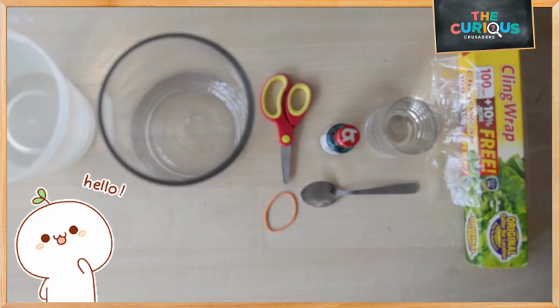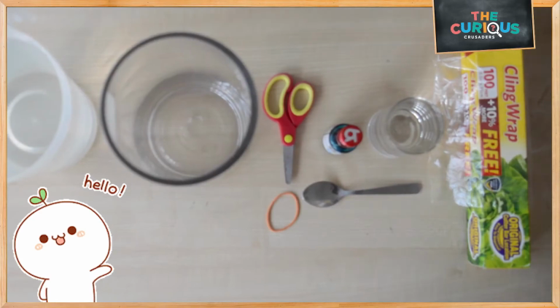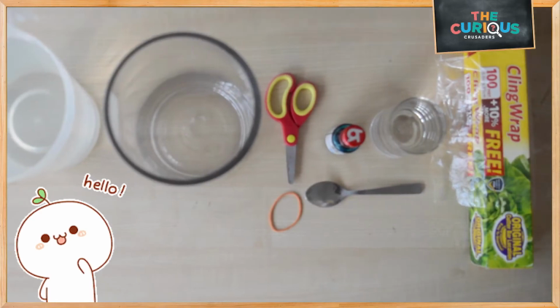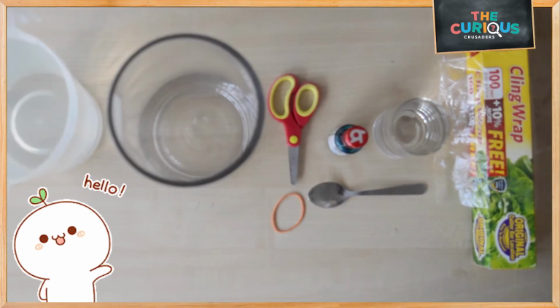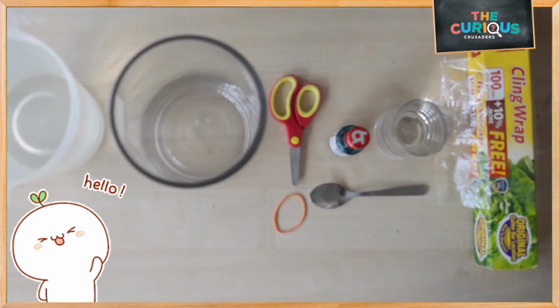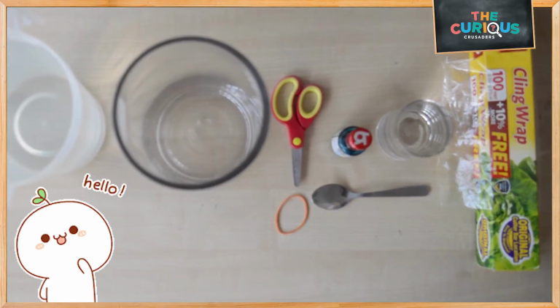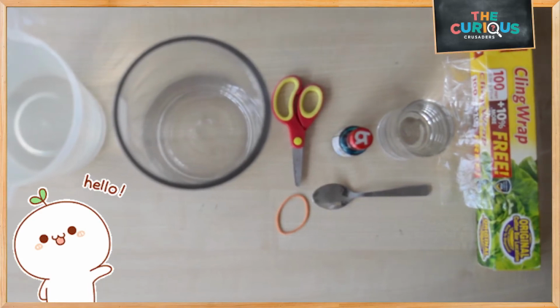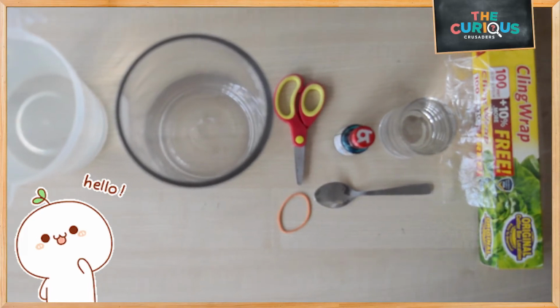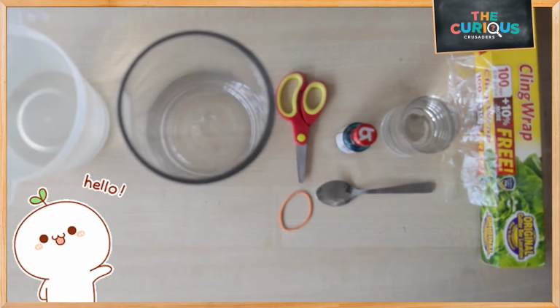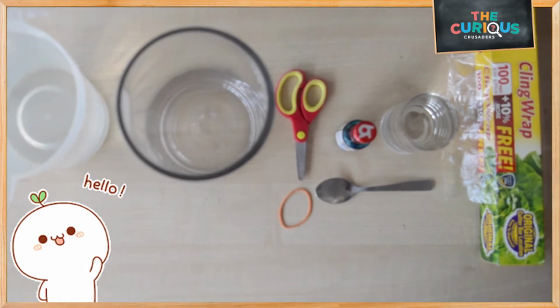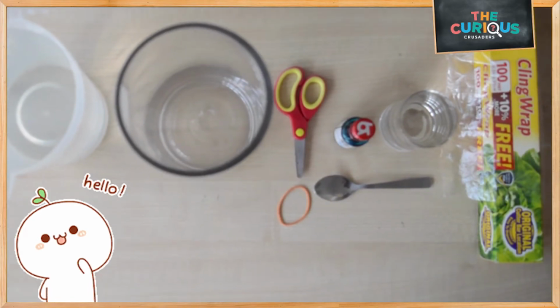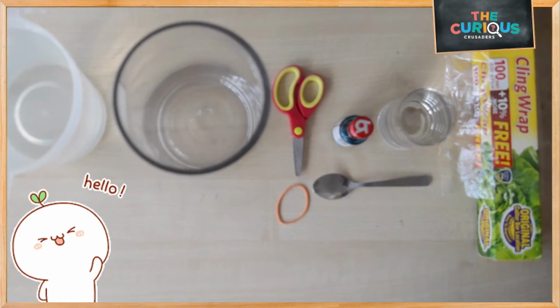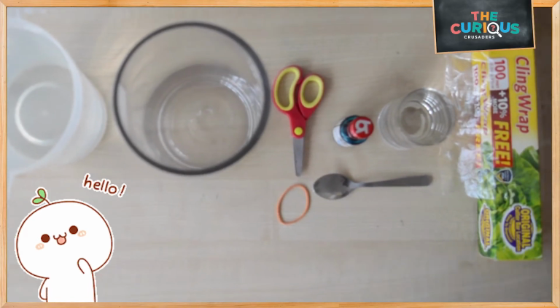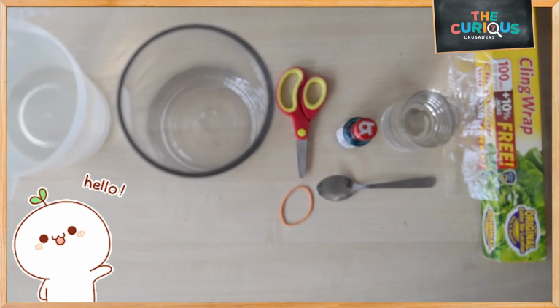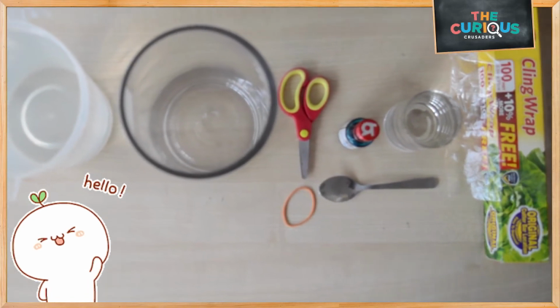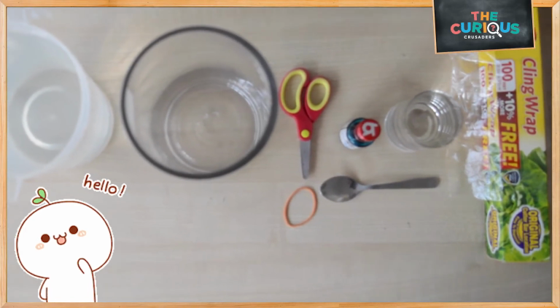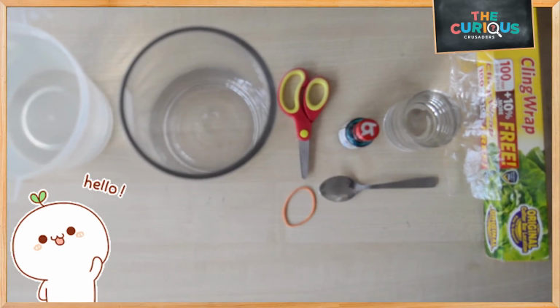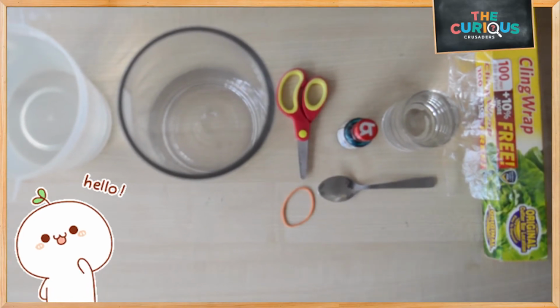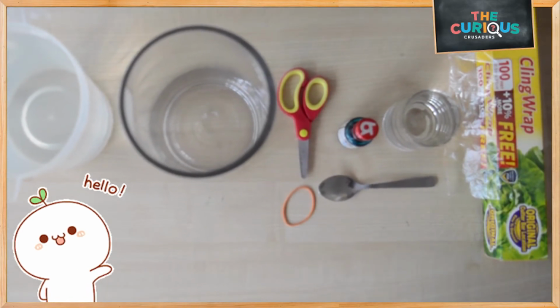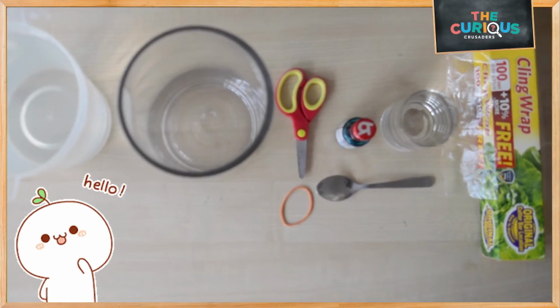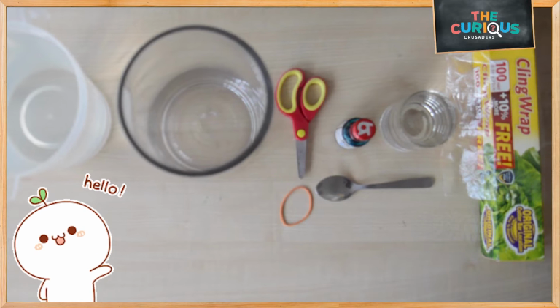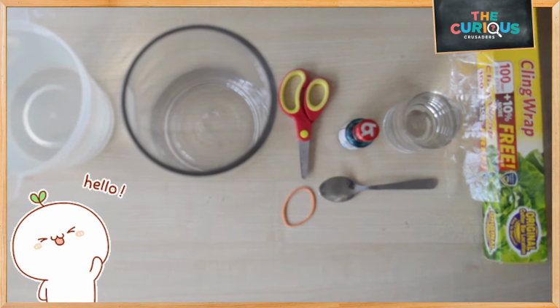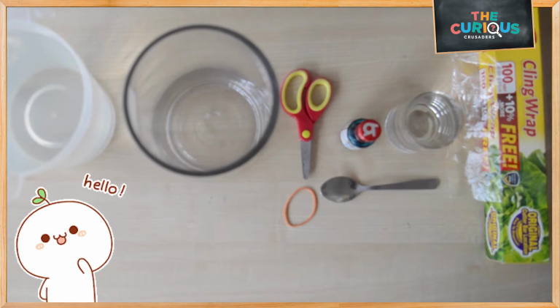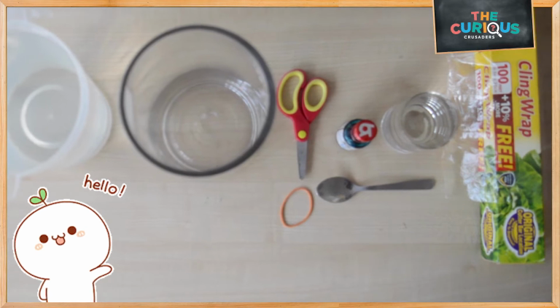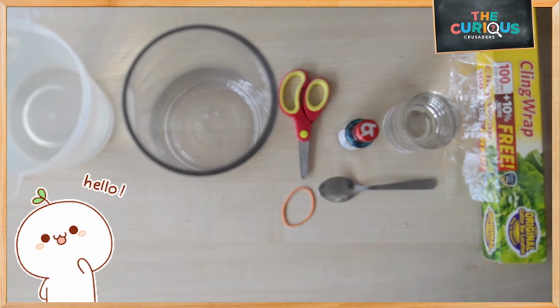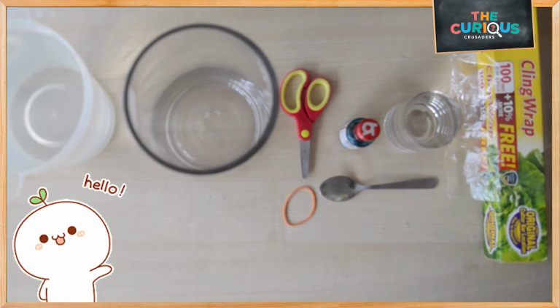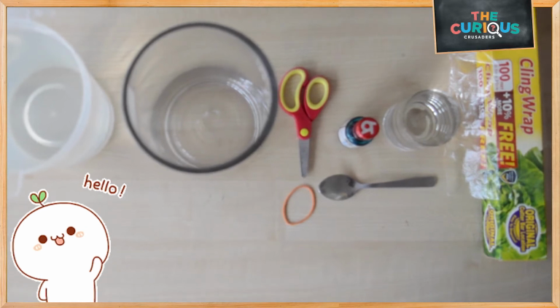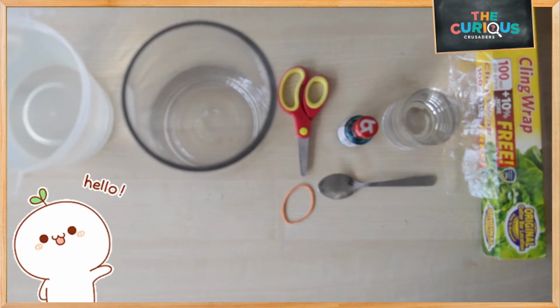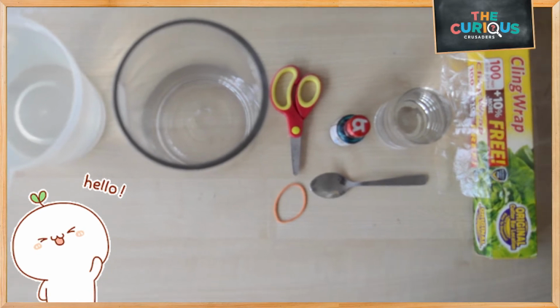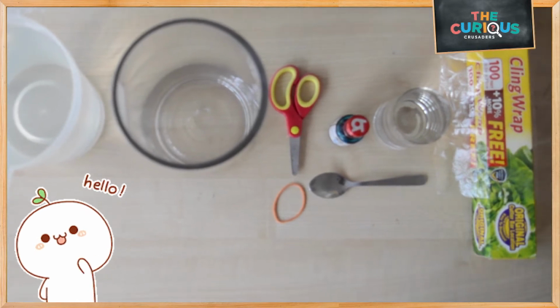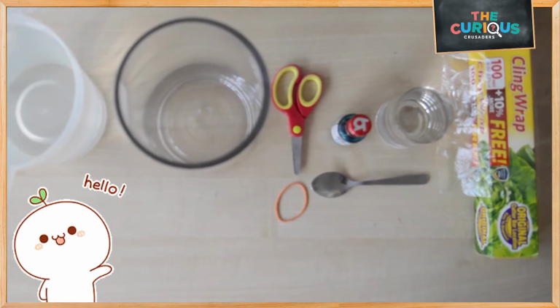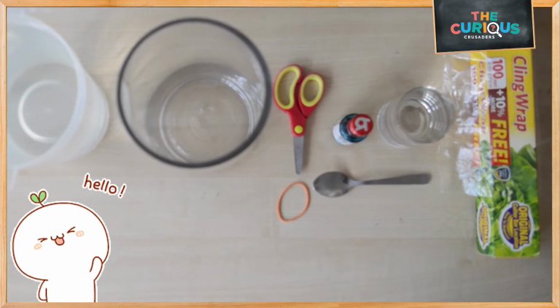Good morning children. Today we are going to do an experiment on convection currents.